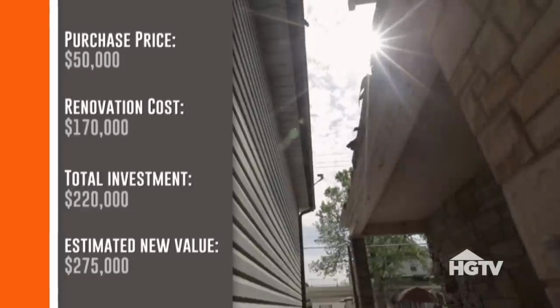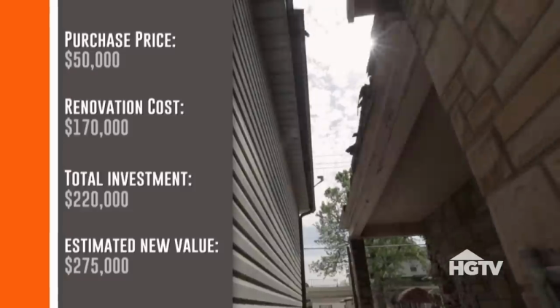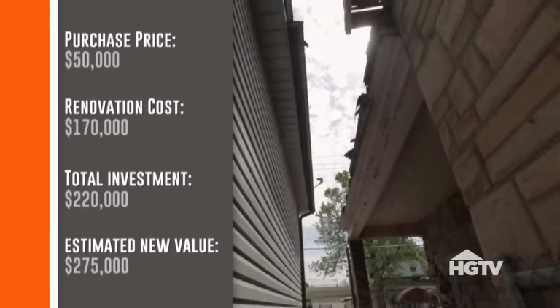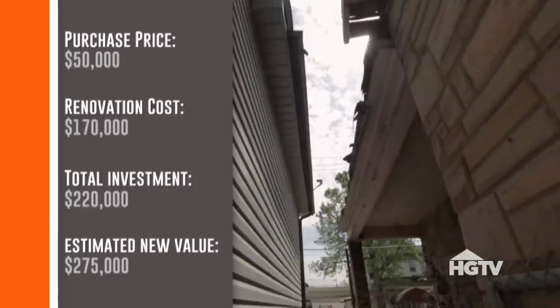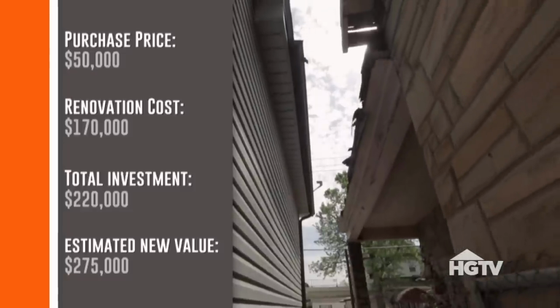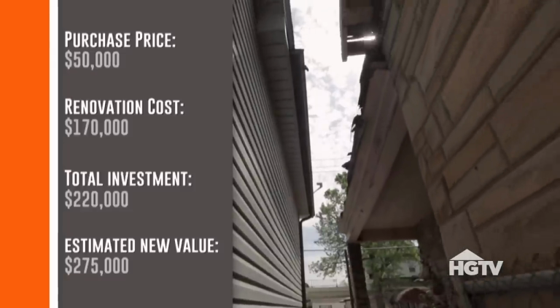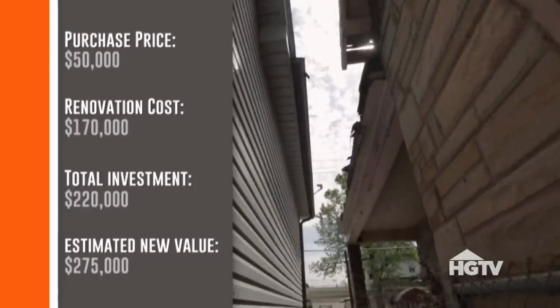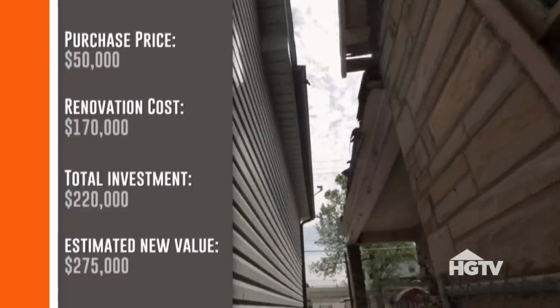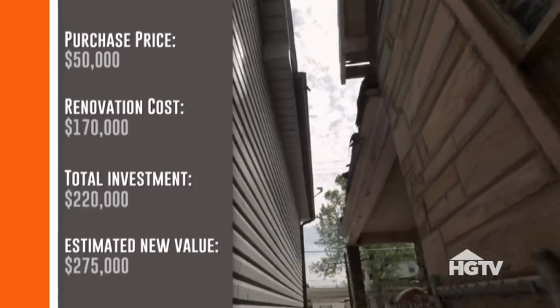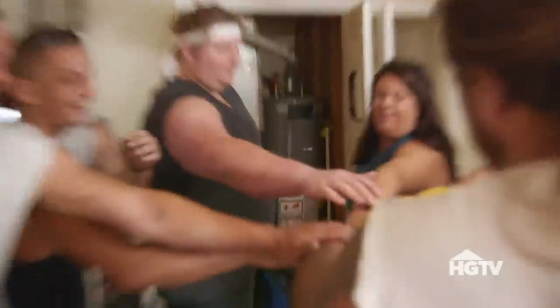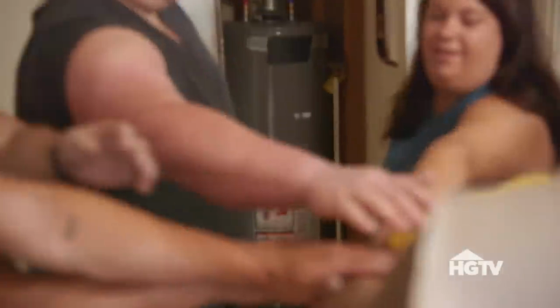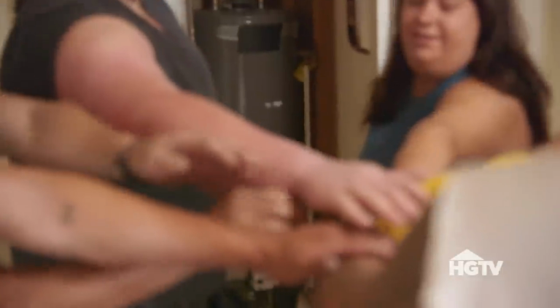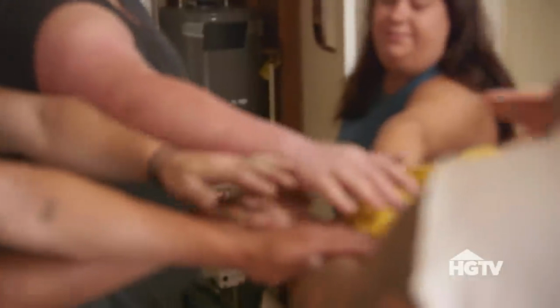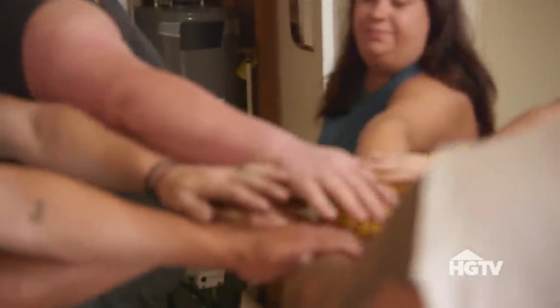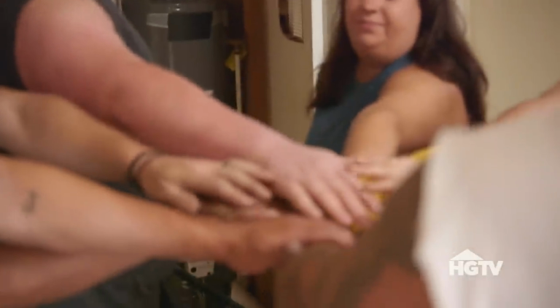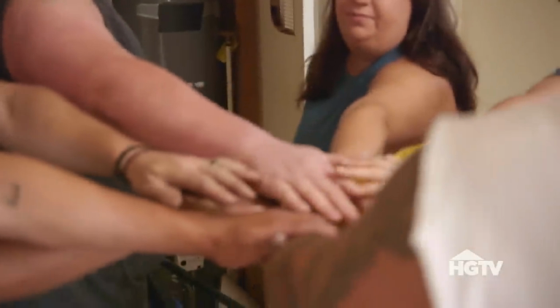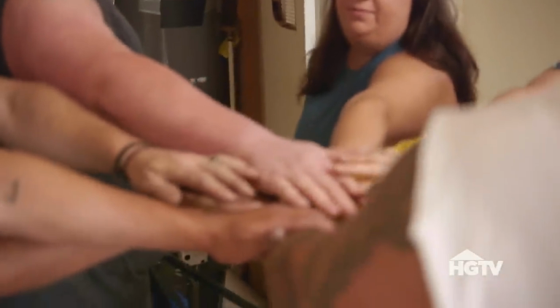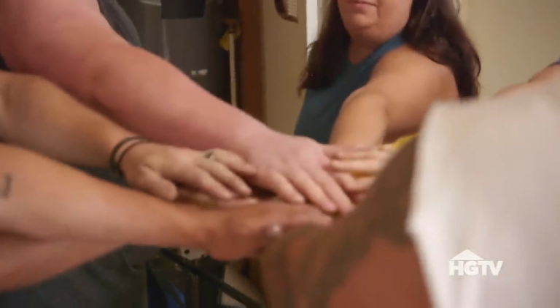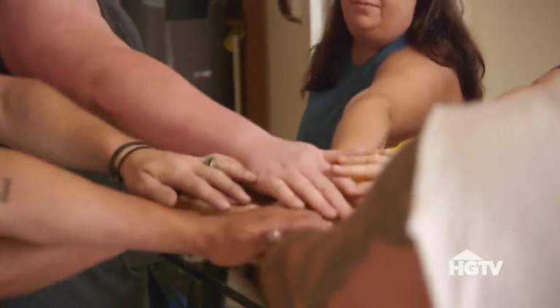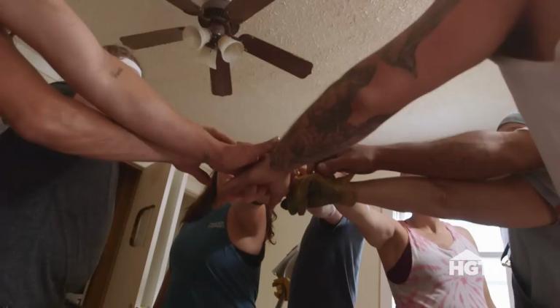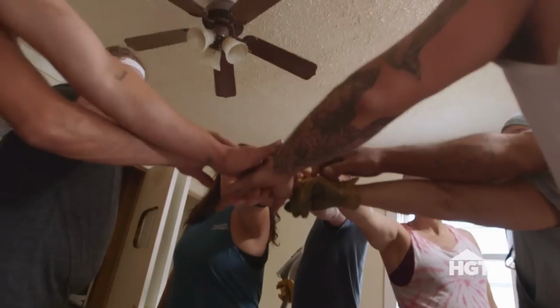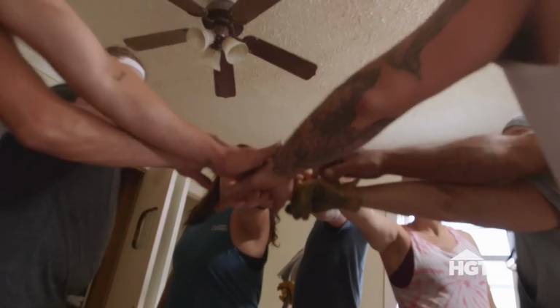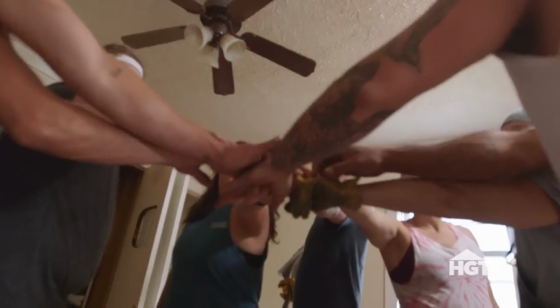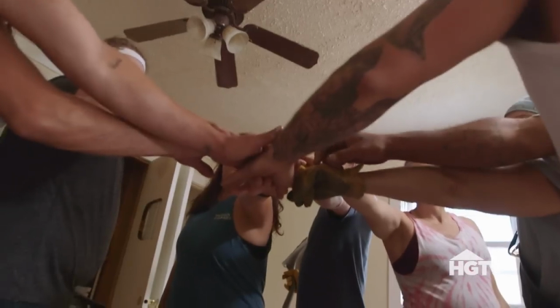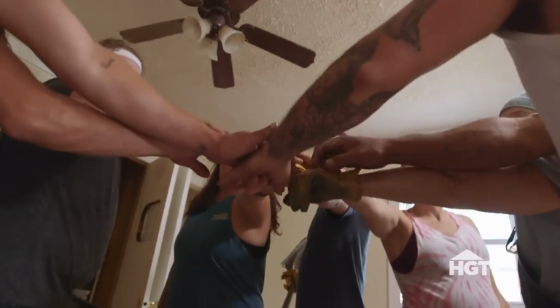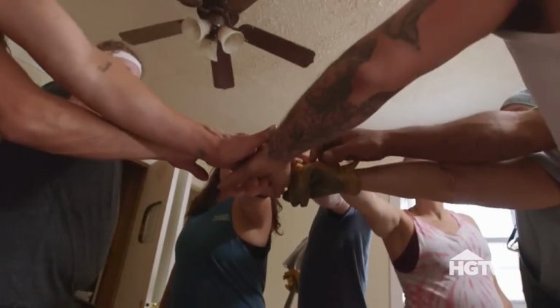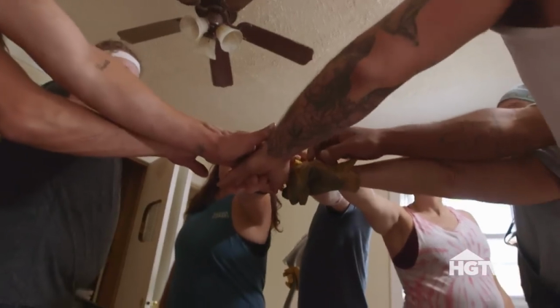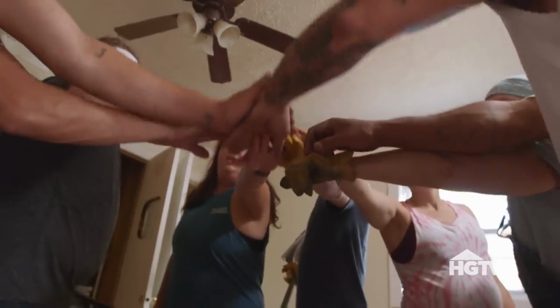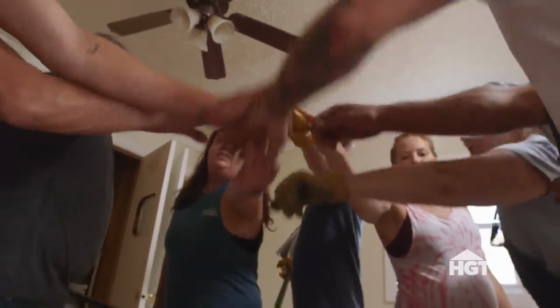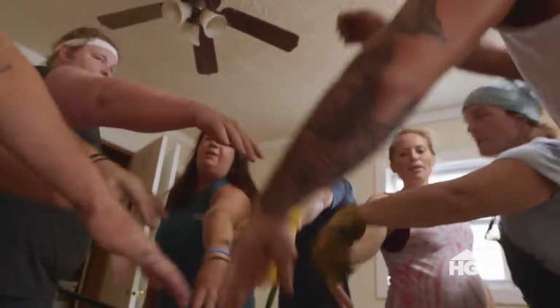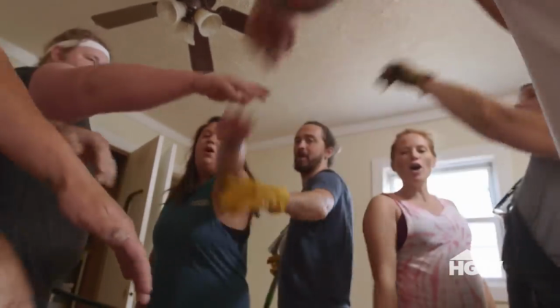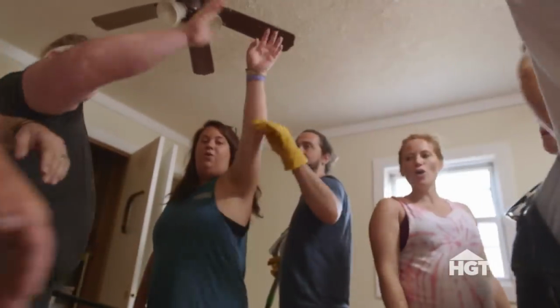There is not any character in this house, so it just all has to go. Demo on three — one, two, three. Demo!